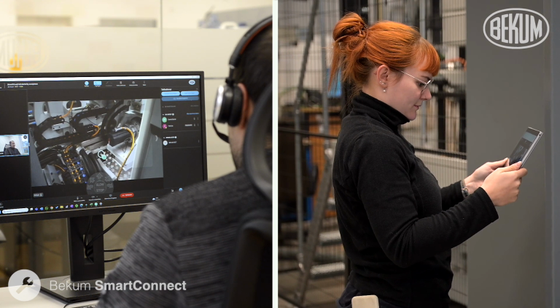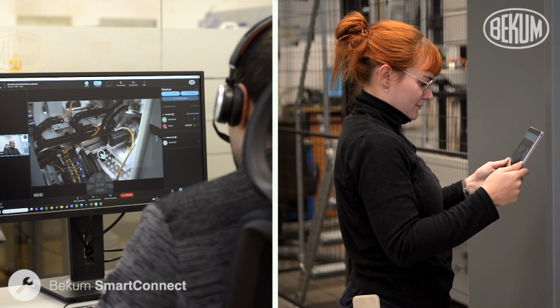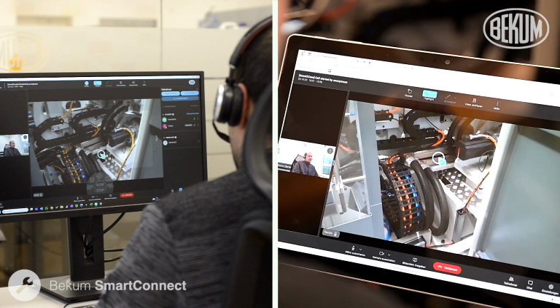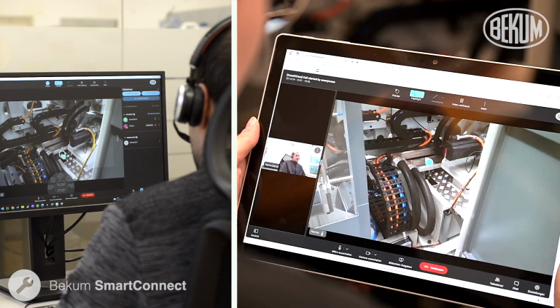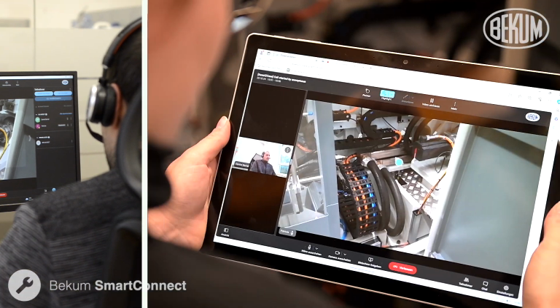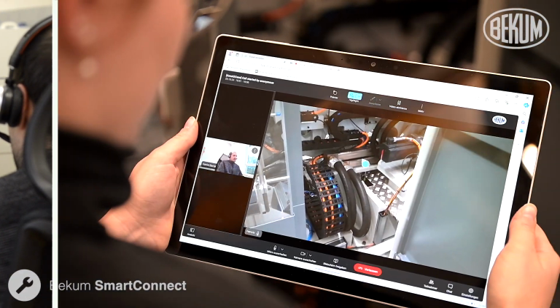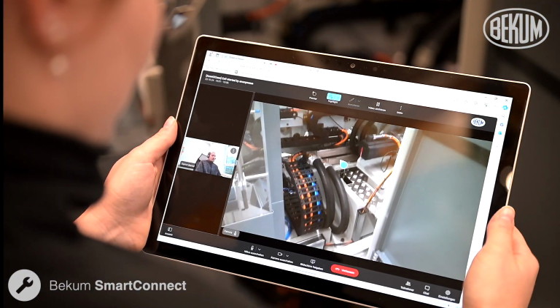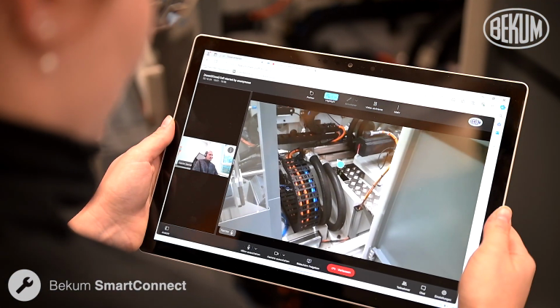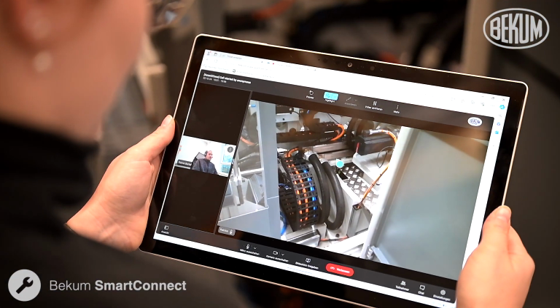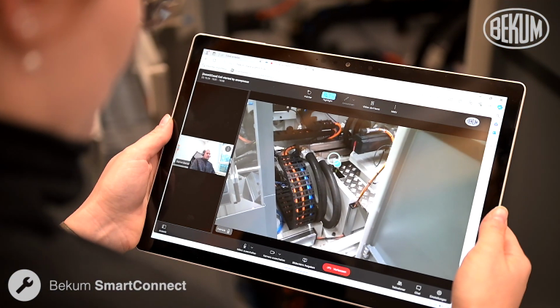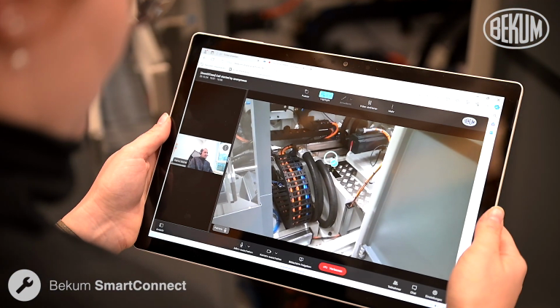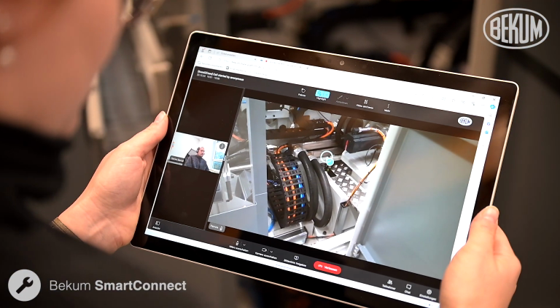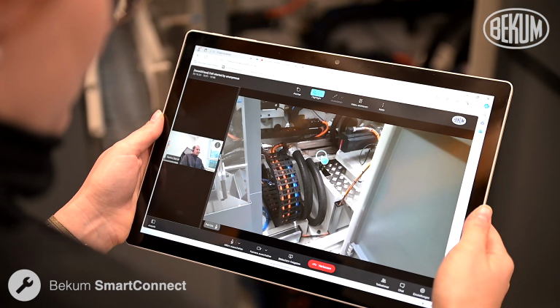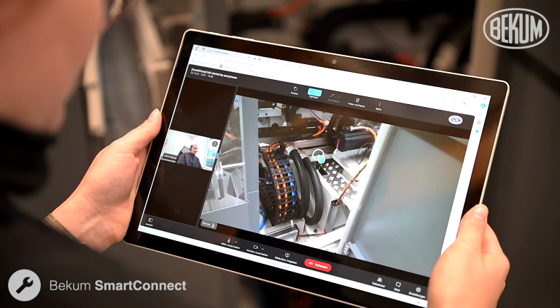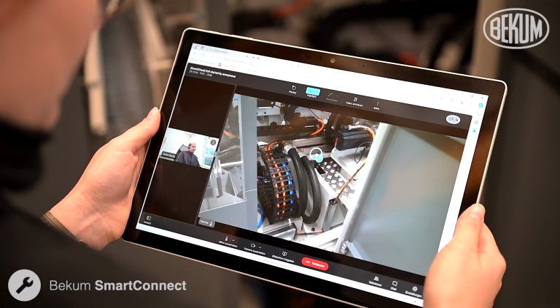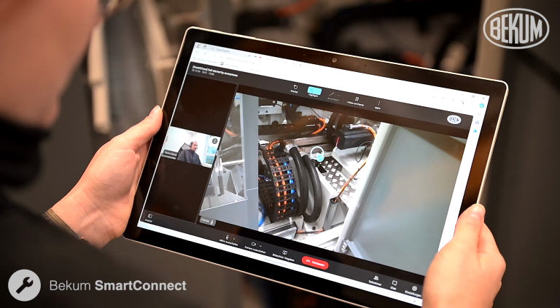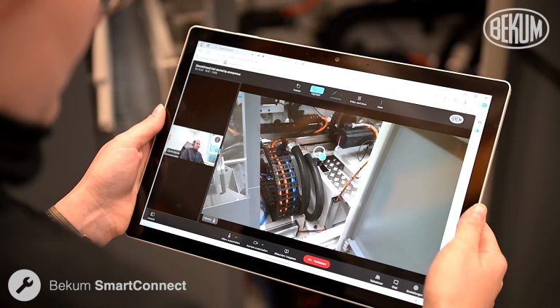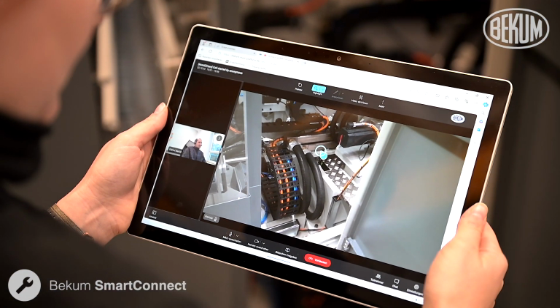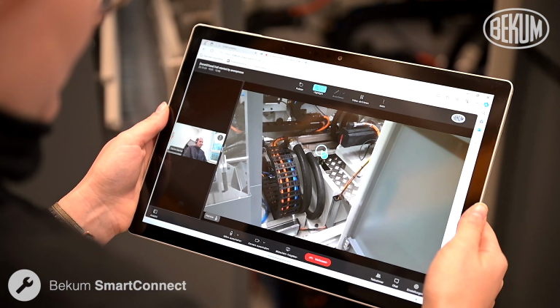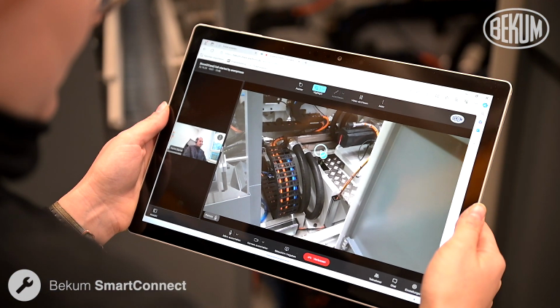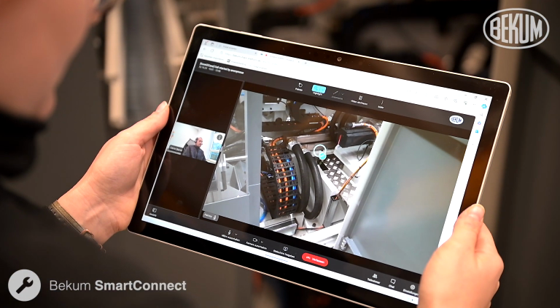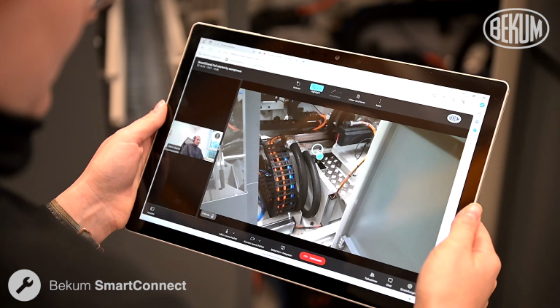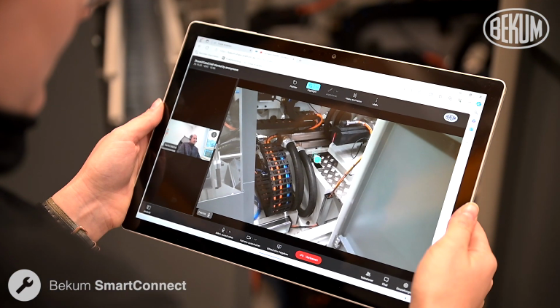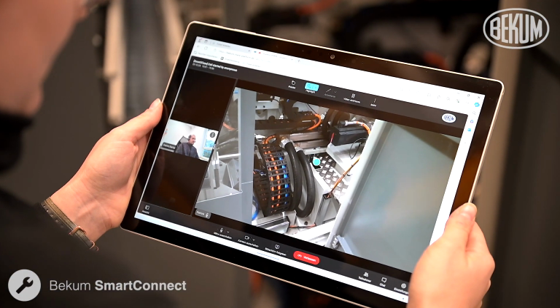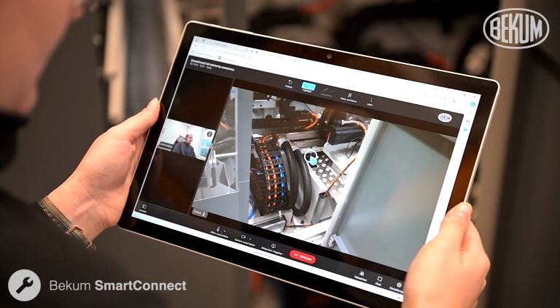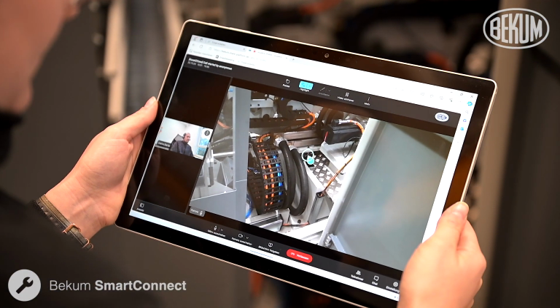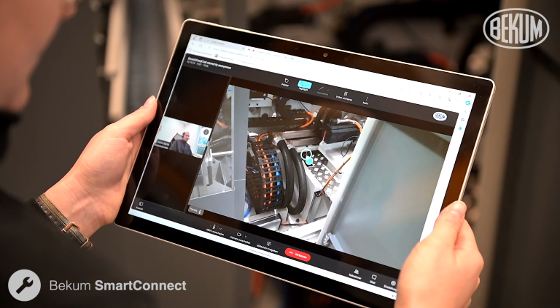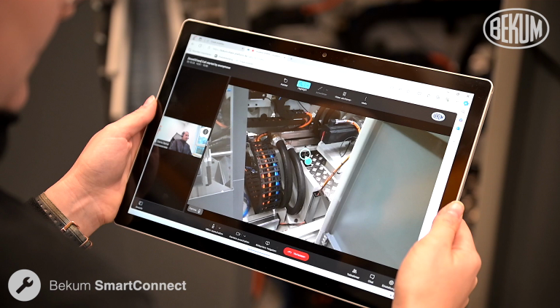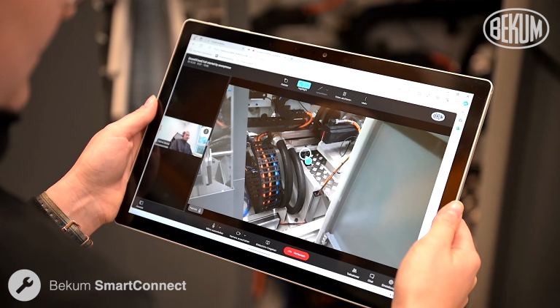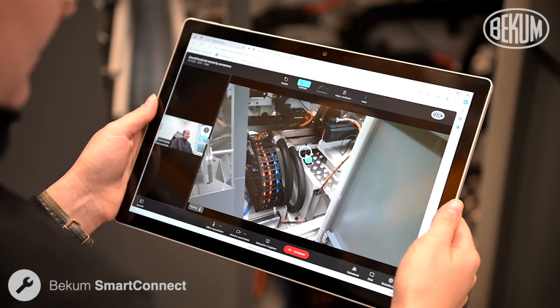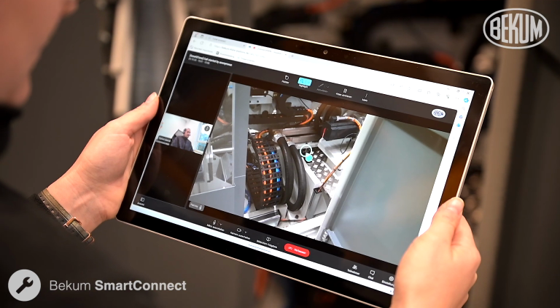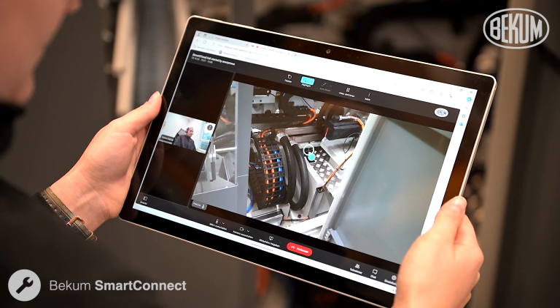The technician marks the specific component in real time and explains what needs to be done.